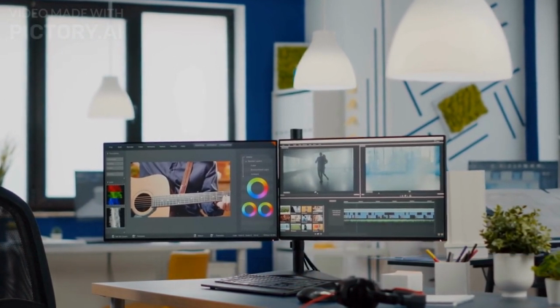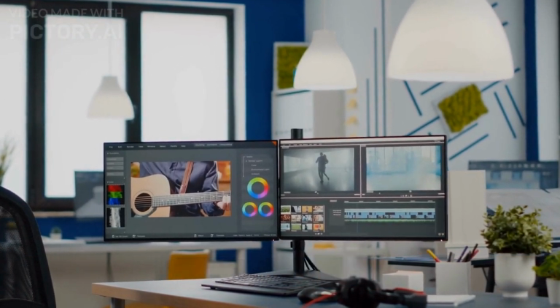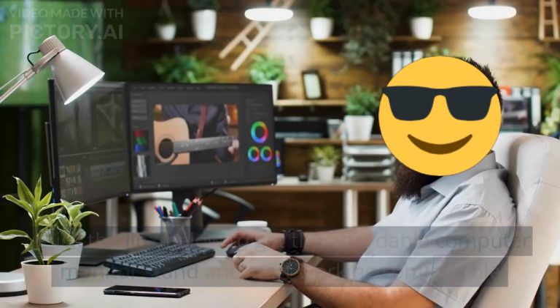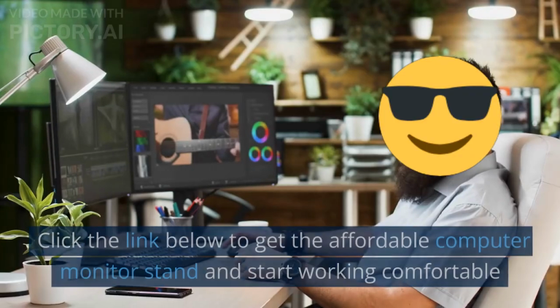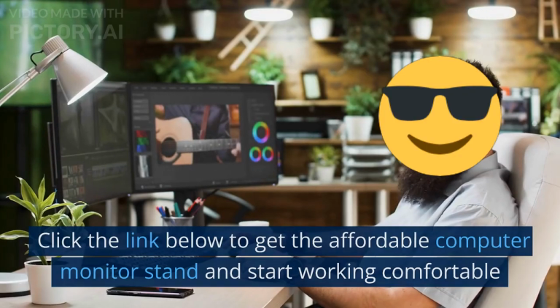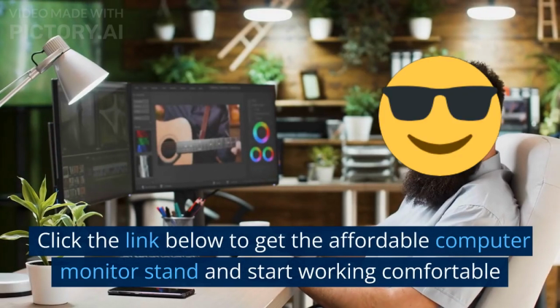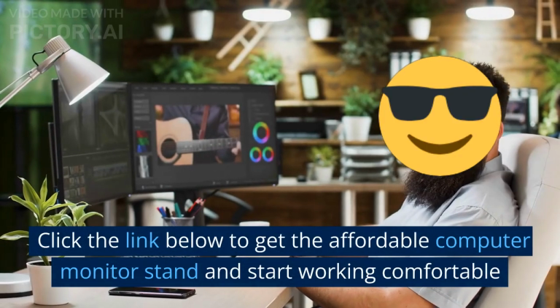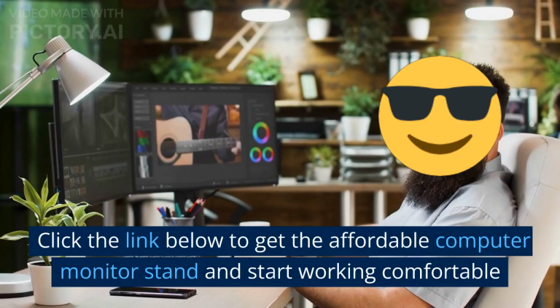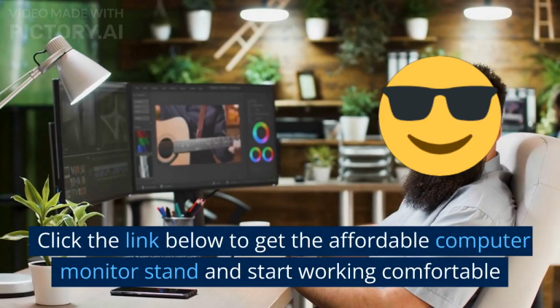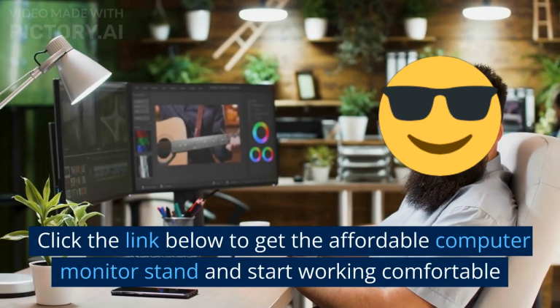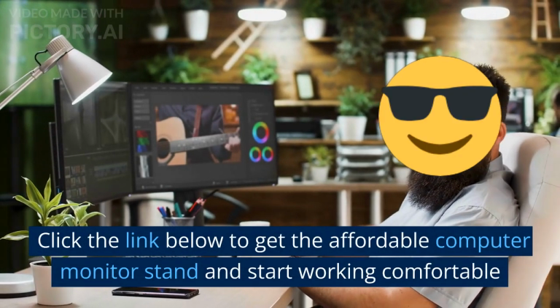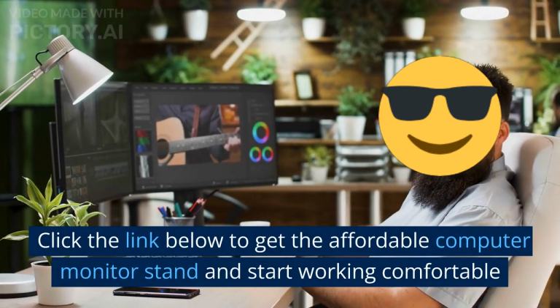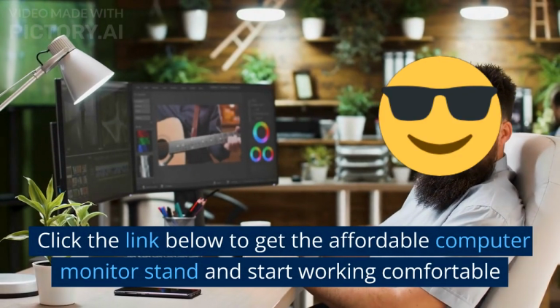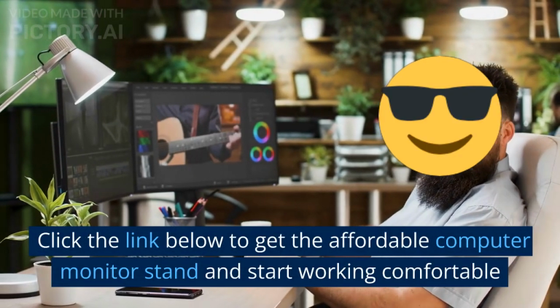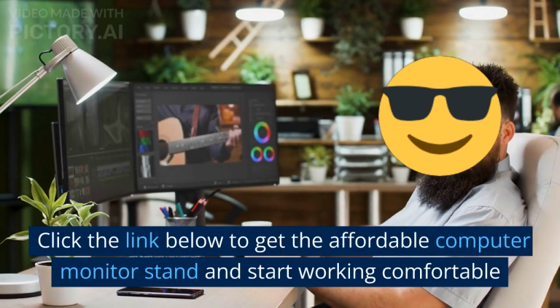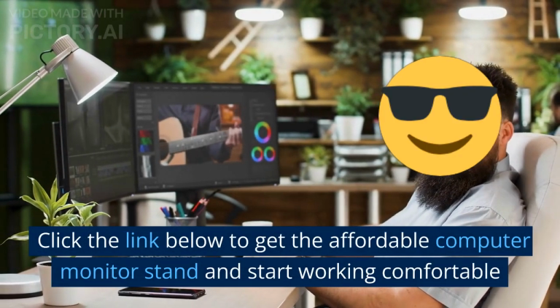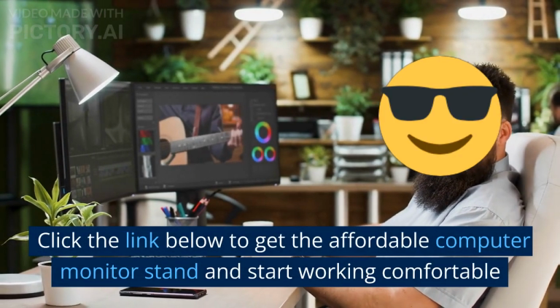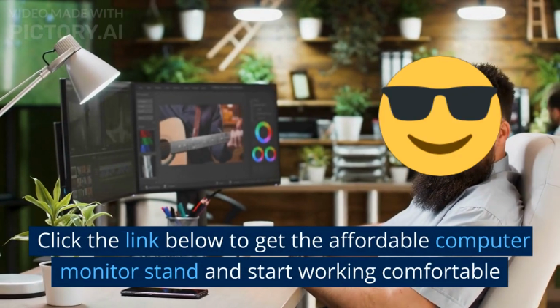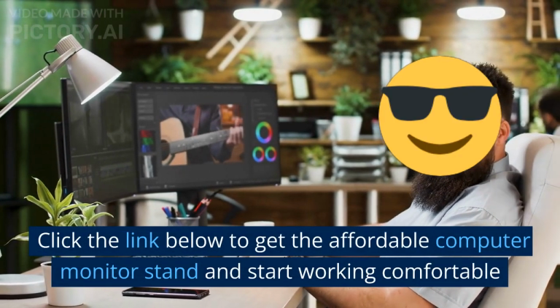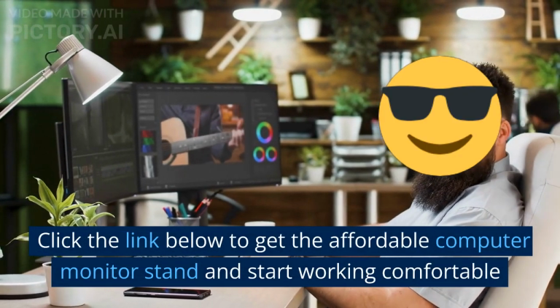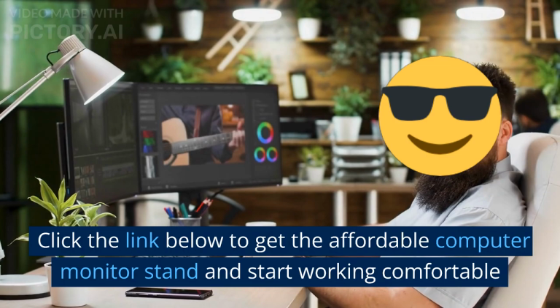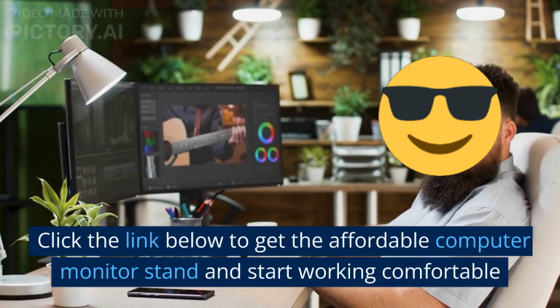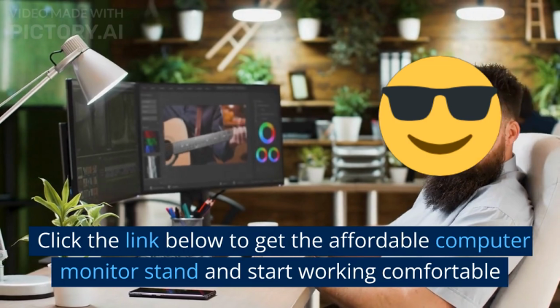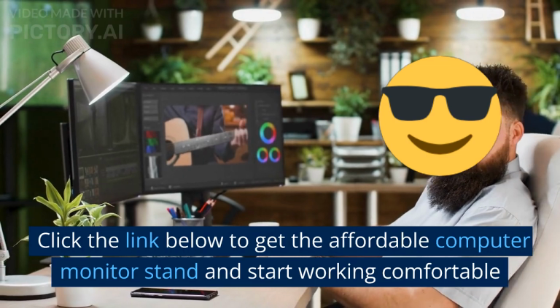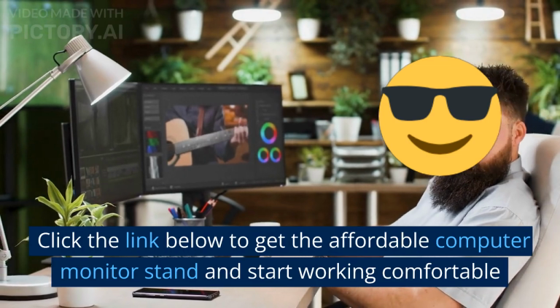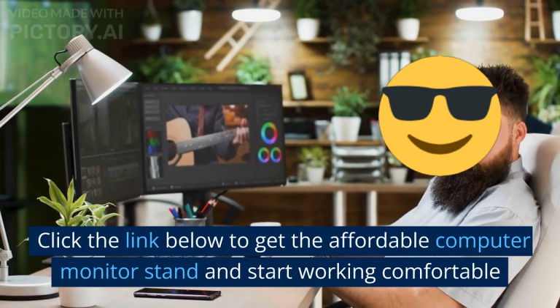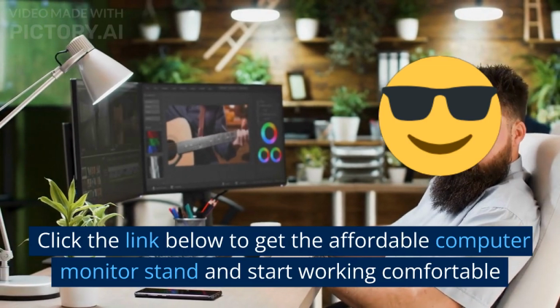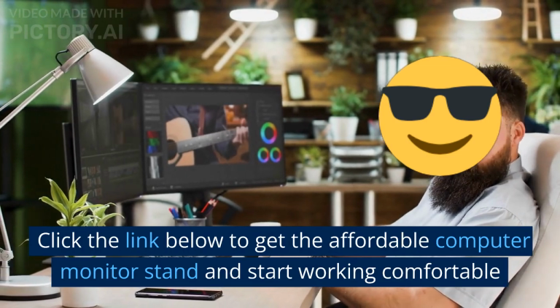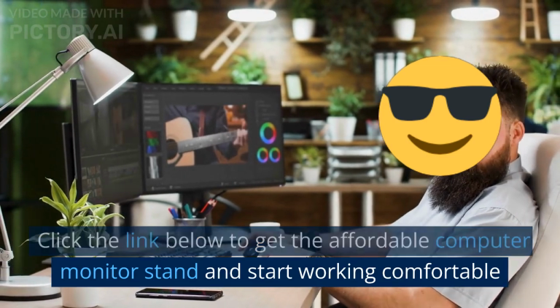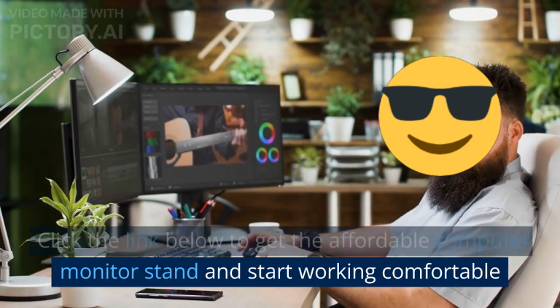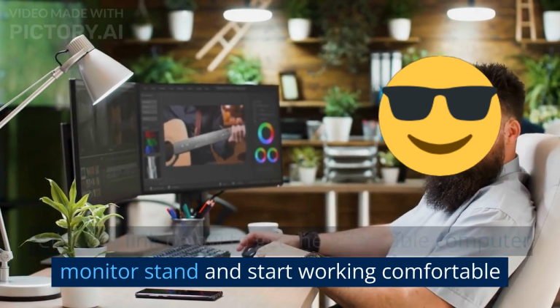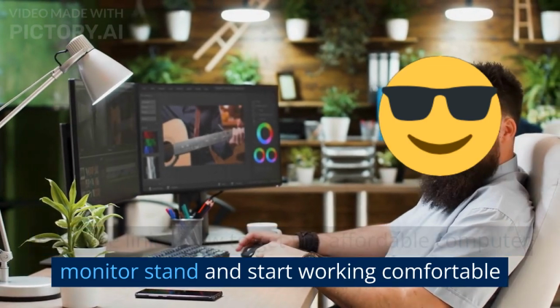Click the link below to get the affordable computer monitor stand and start working comfortably.